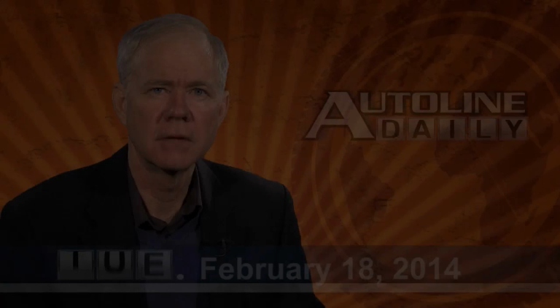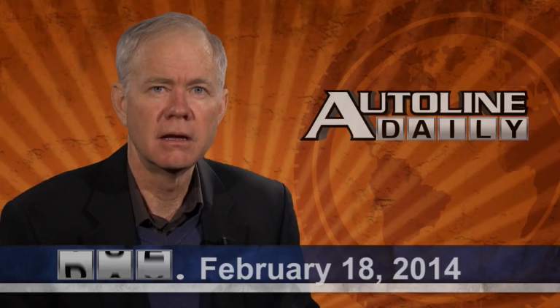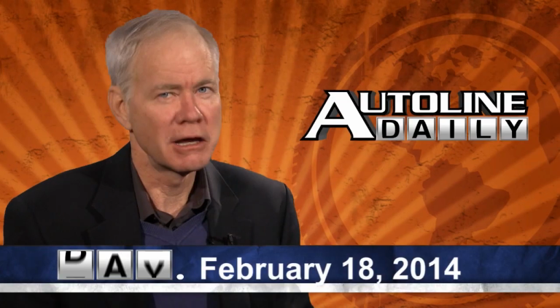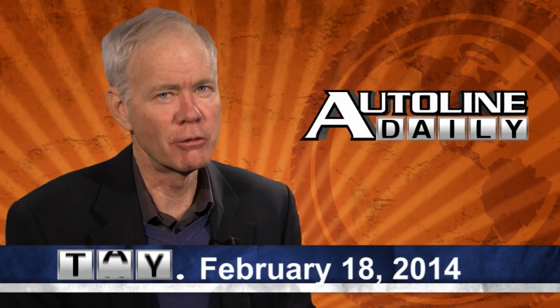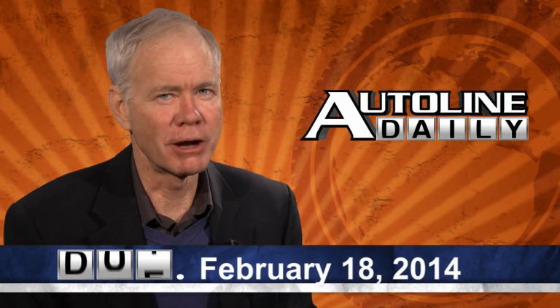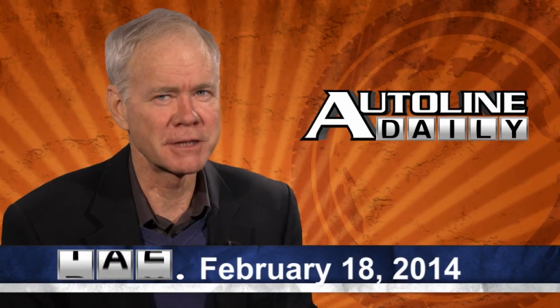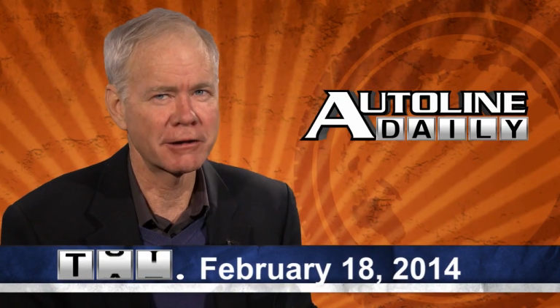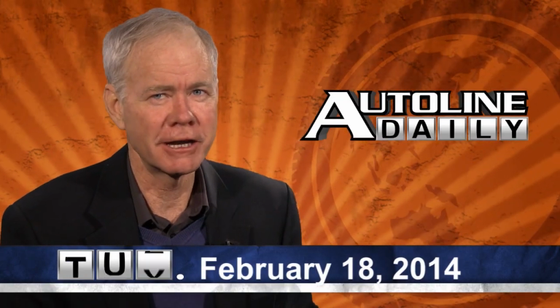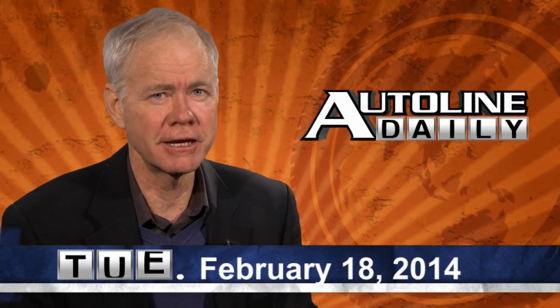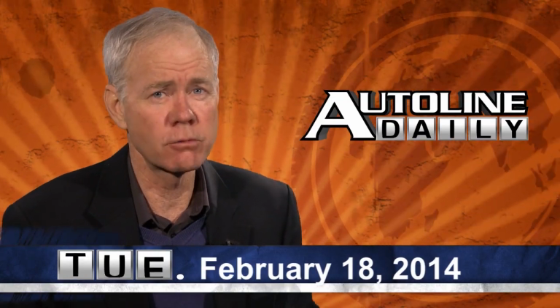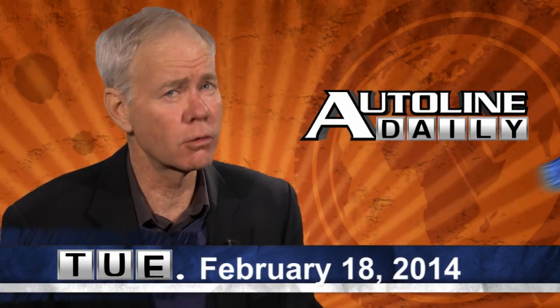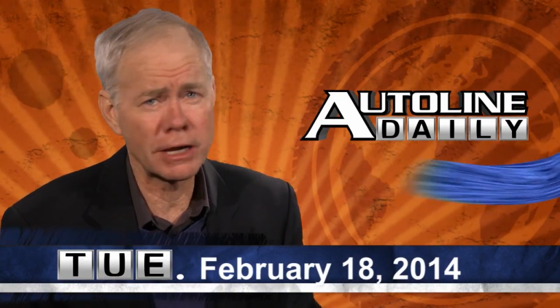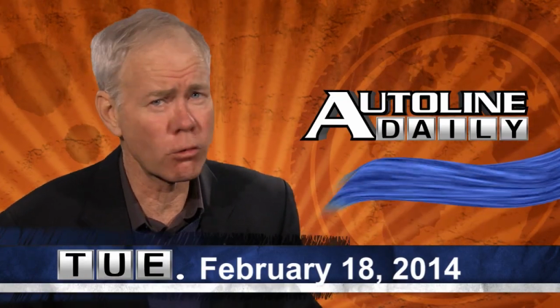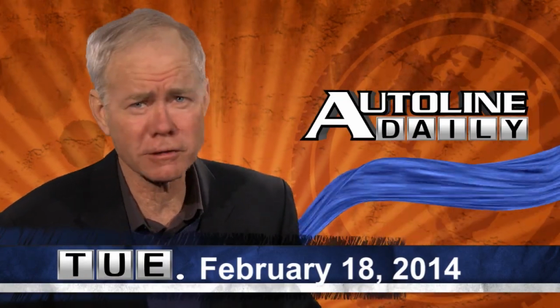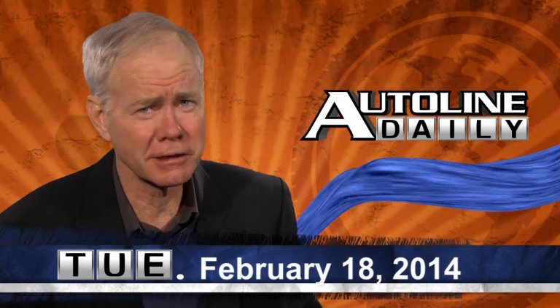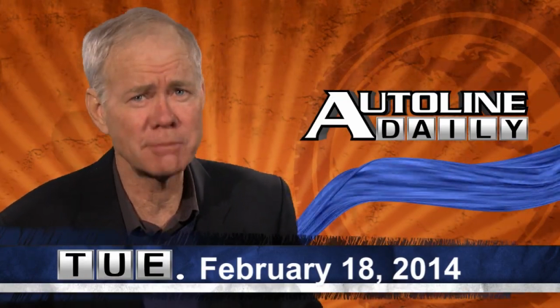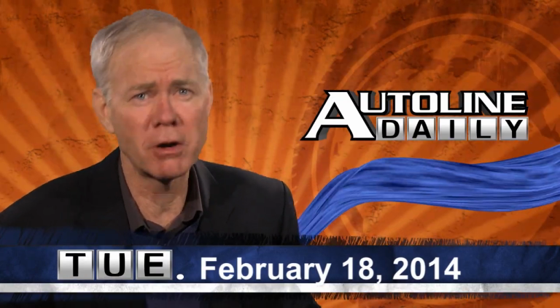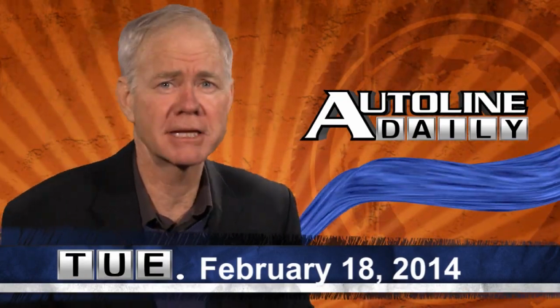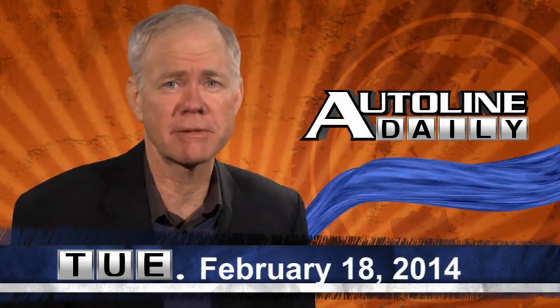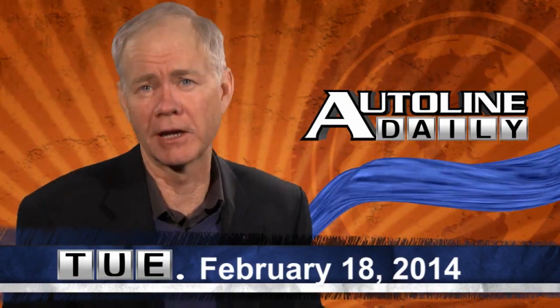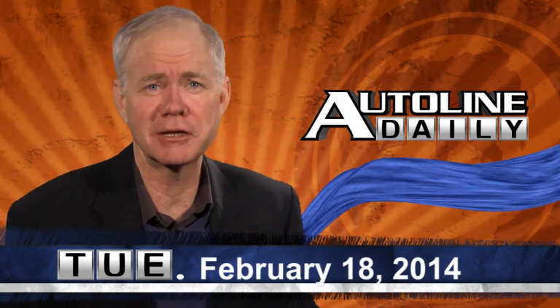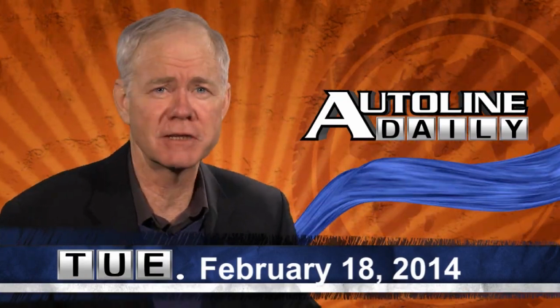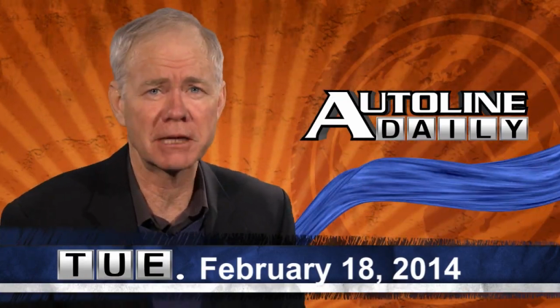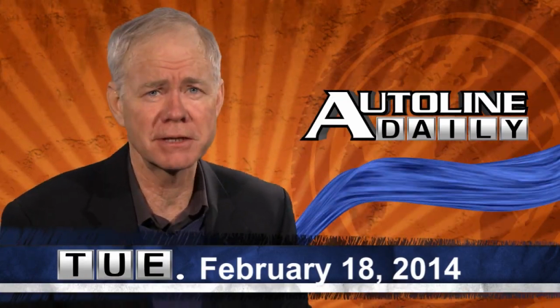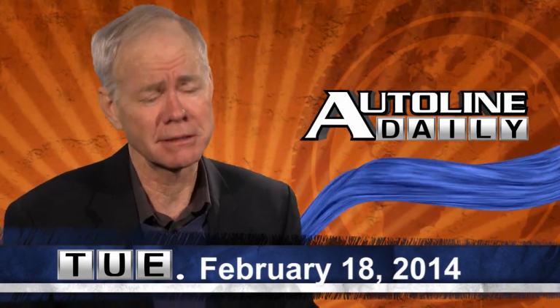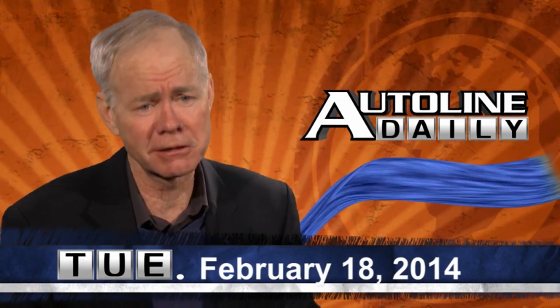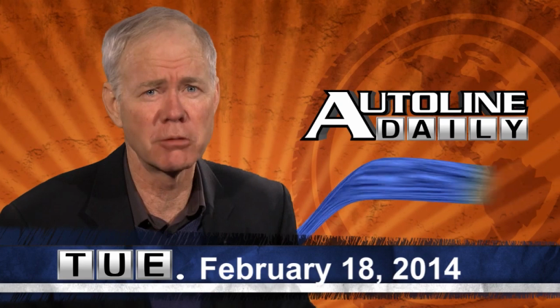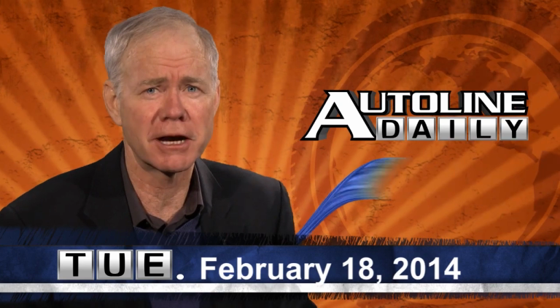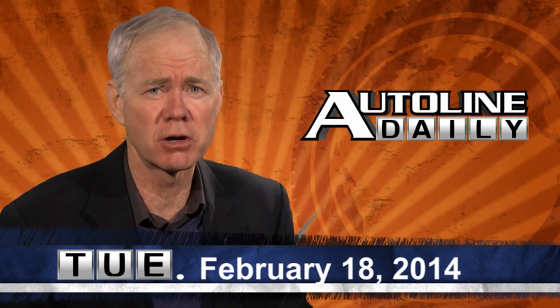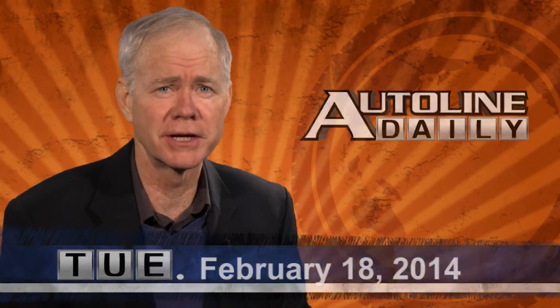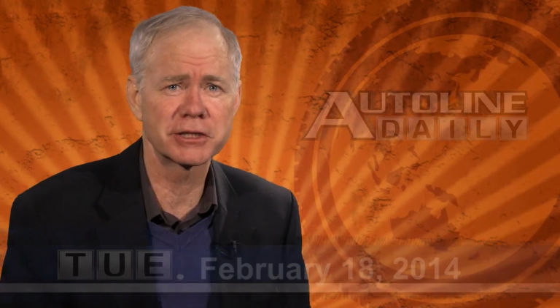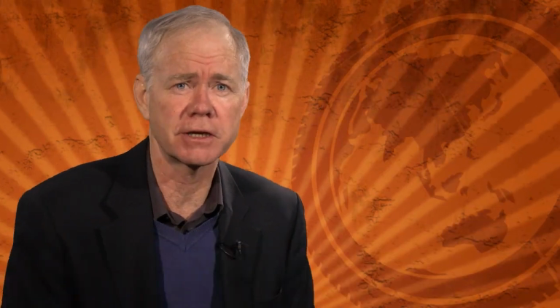Hello and welcome to AutoLine Daily, where we work to keep you on top of the latest developments in the global automotive industry.